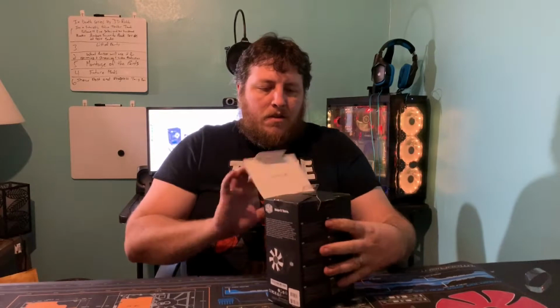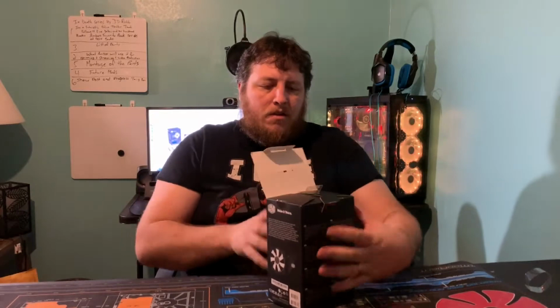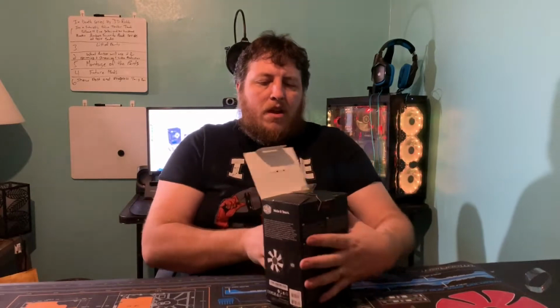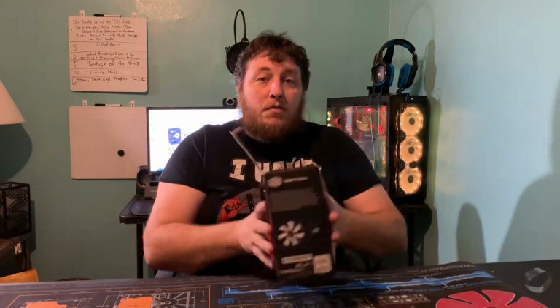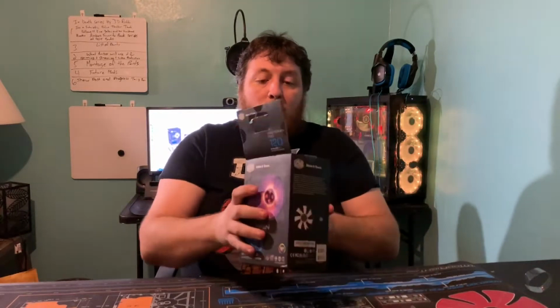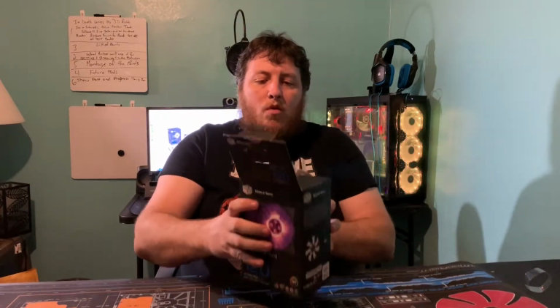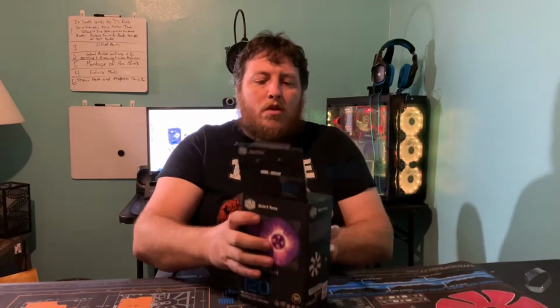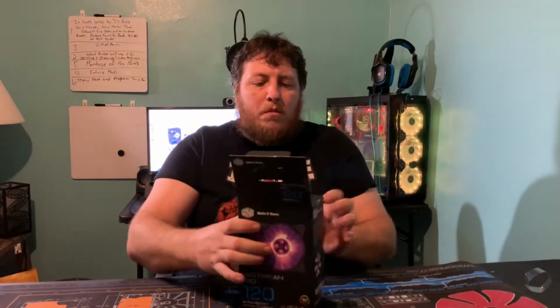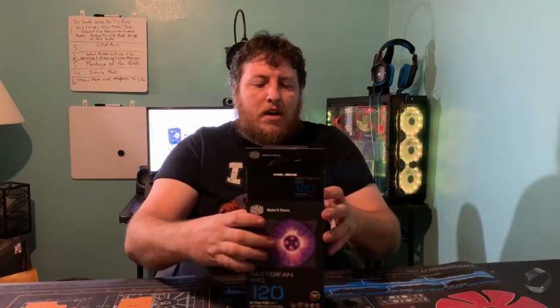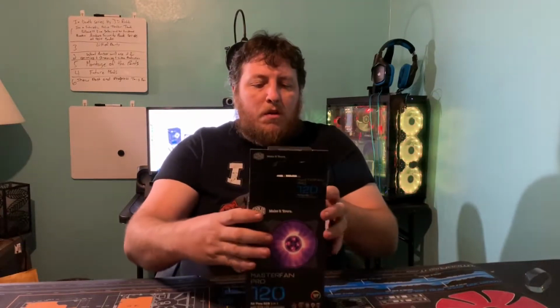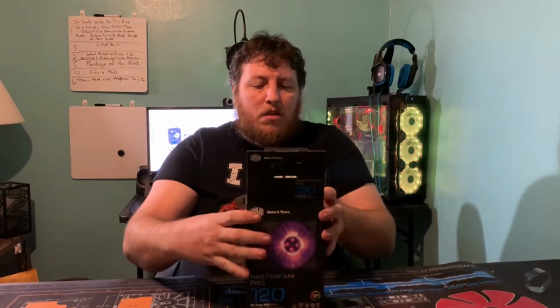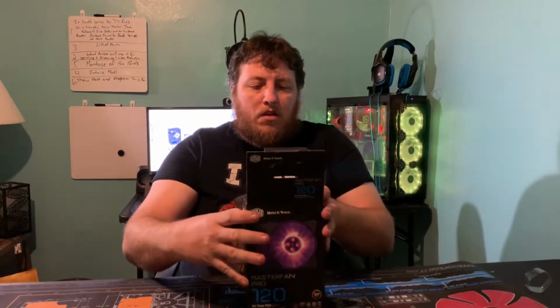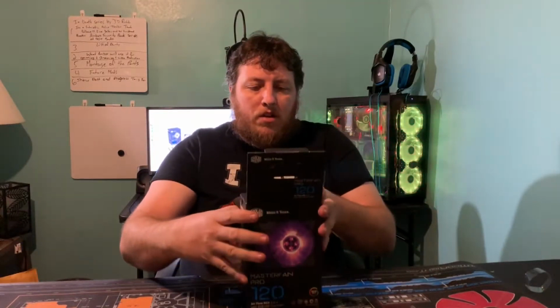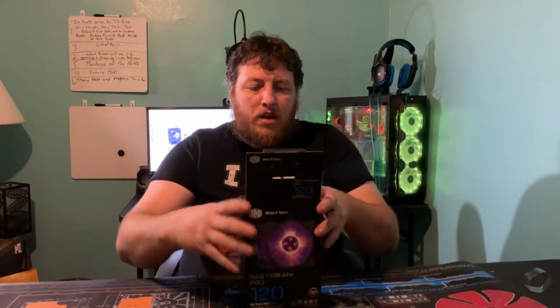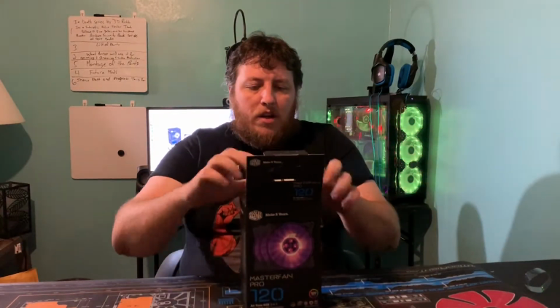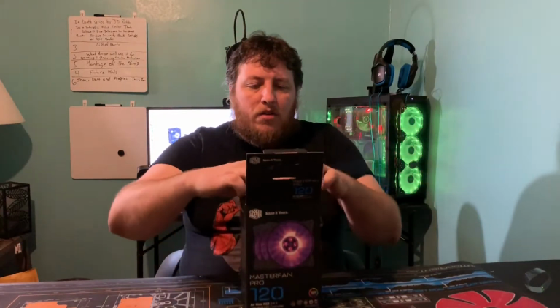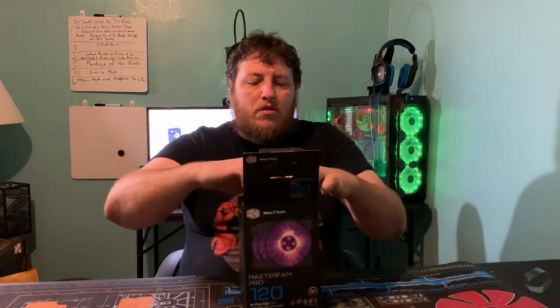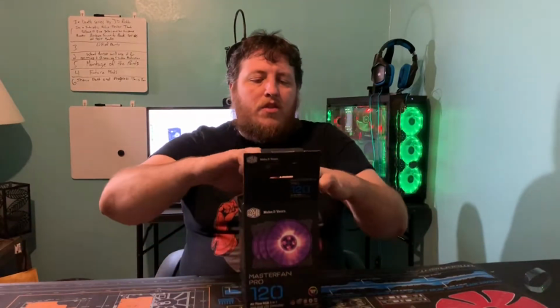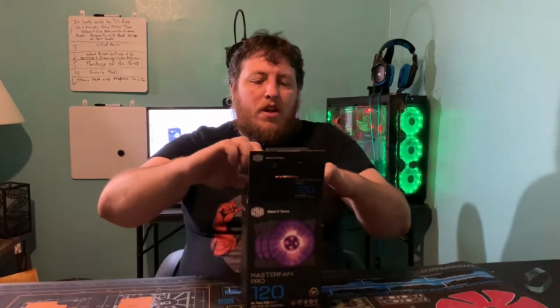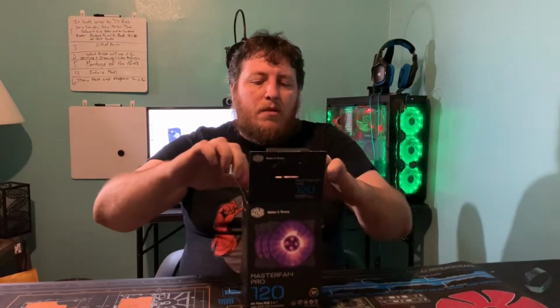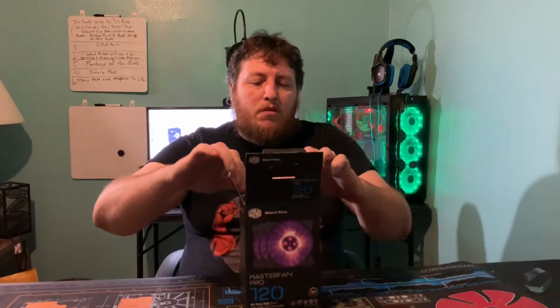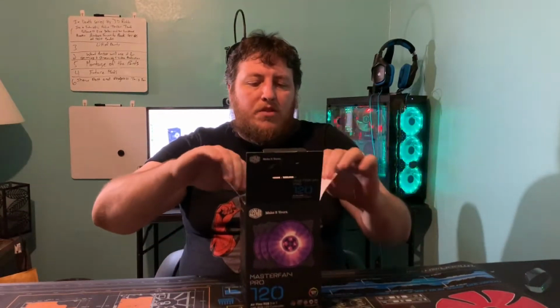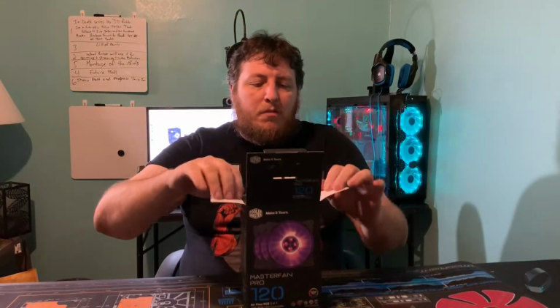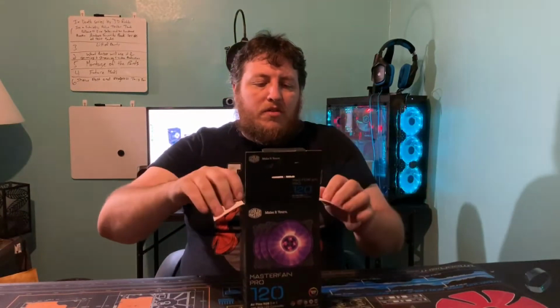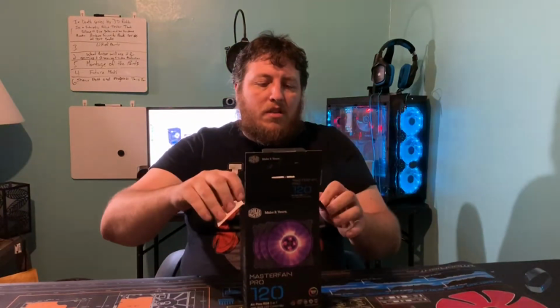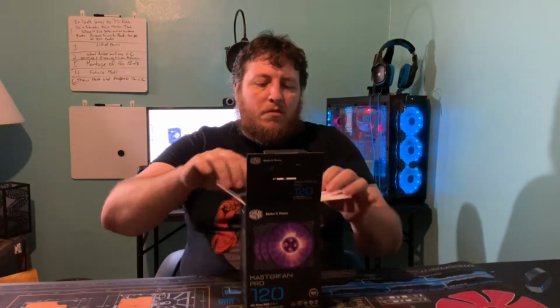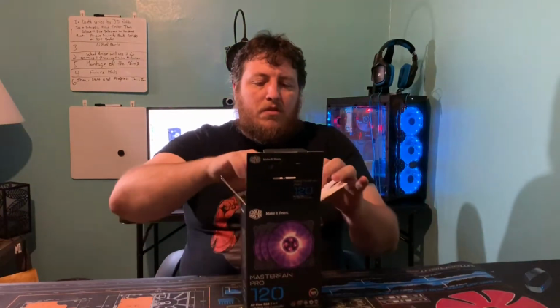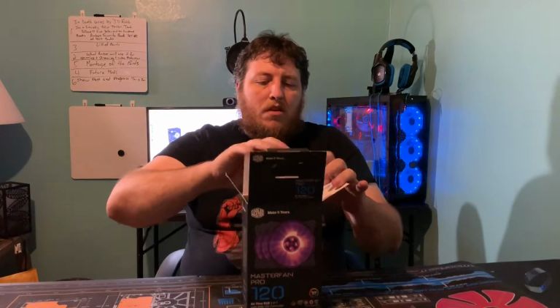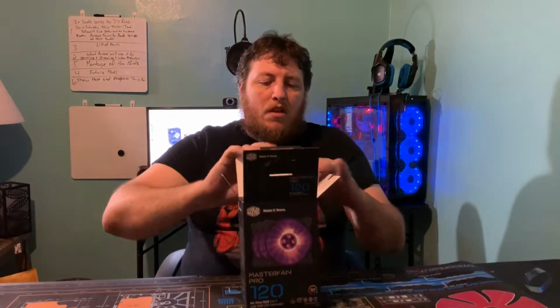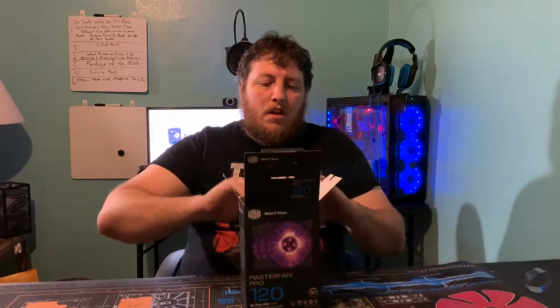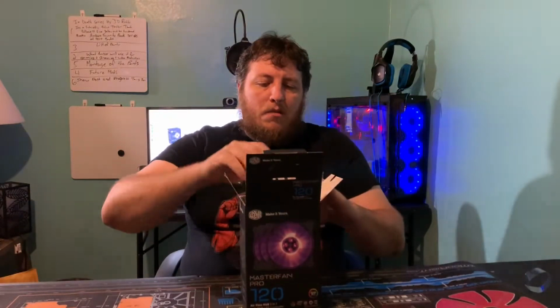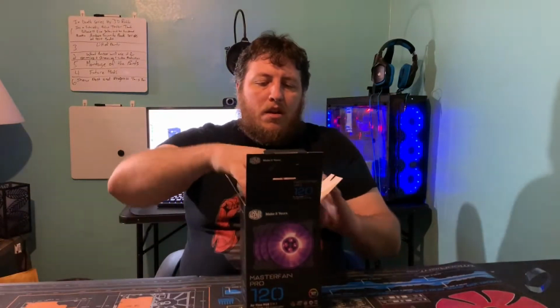Just fair warning: the box may be a little tricky to get into because of all the tape, but once you get past the tape it's not that bad.